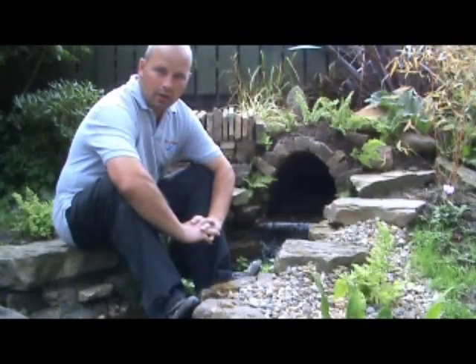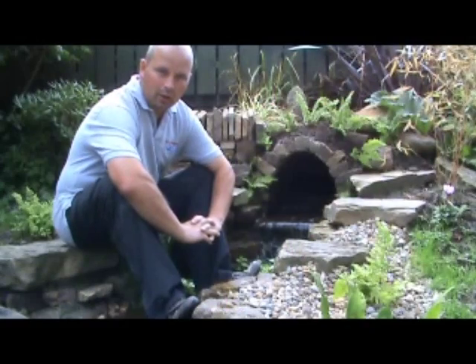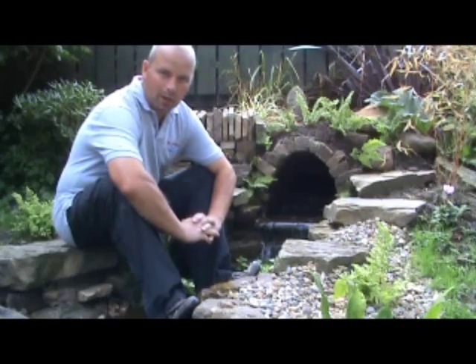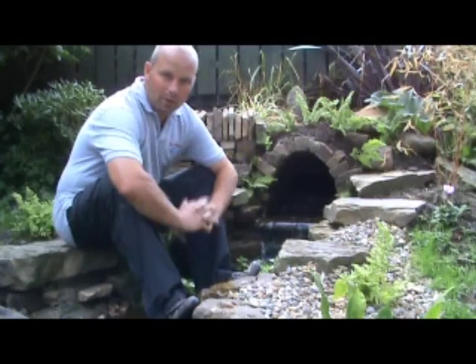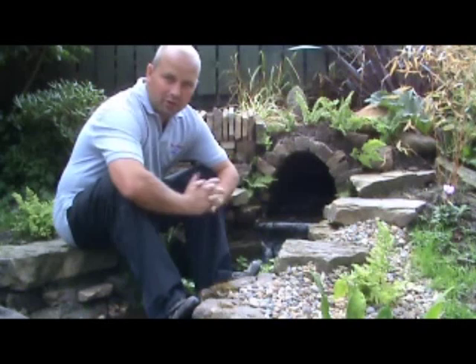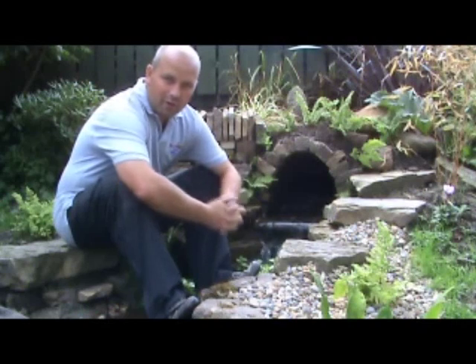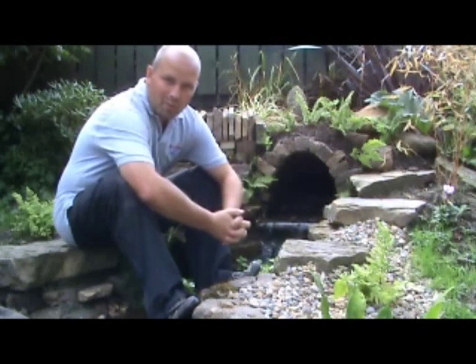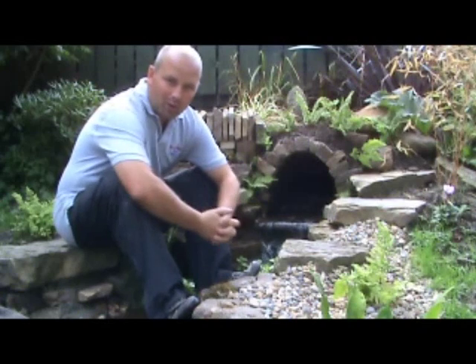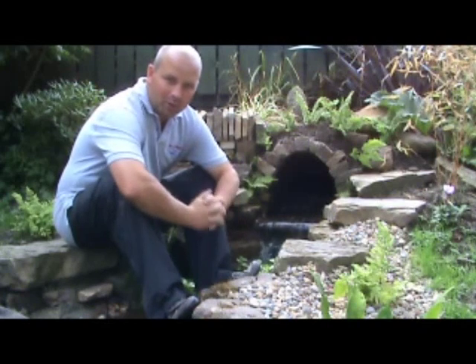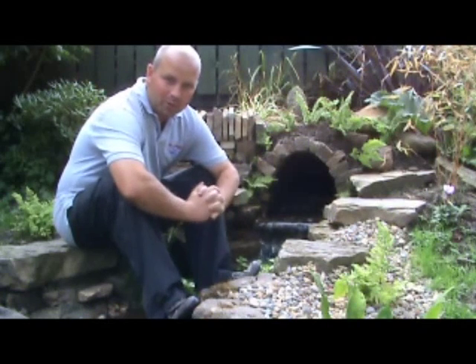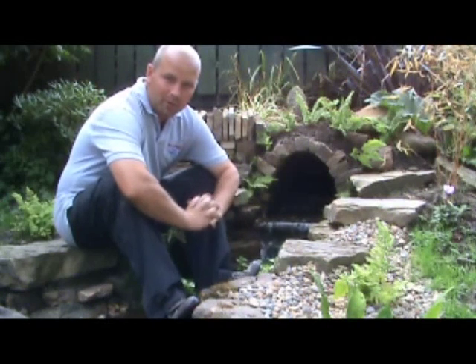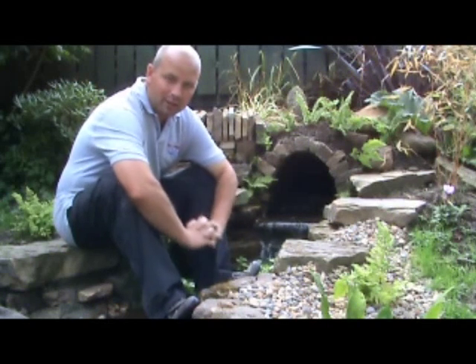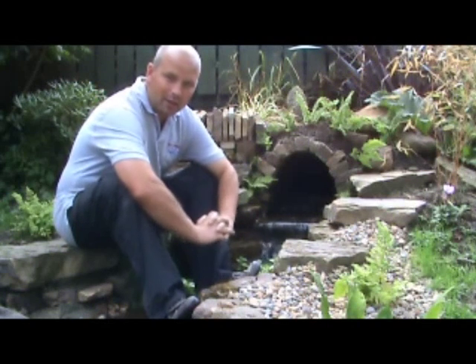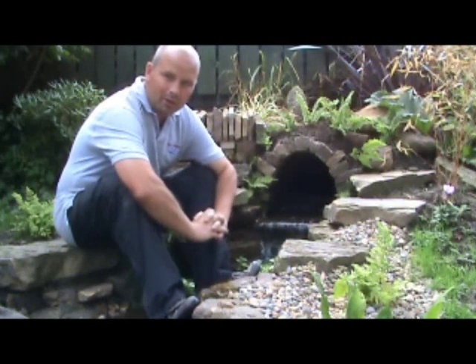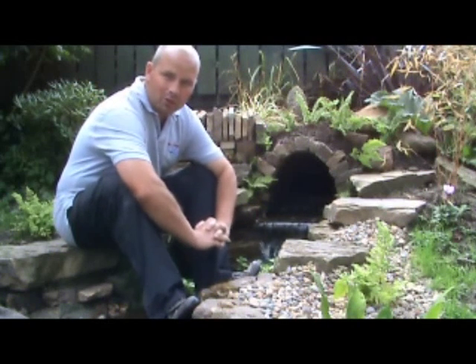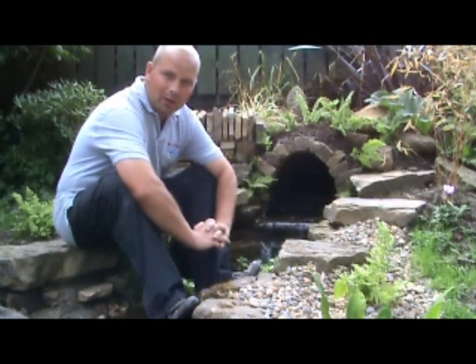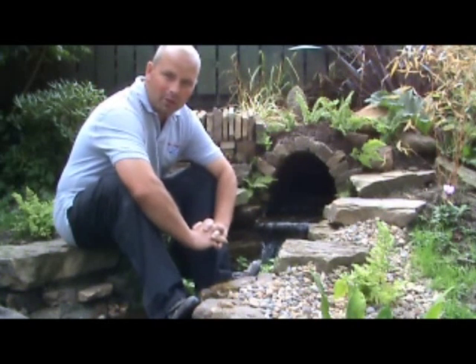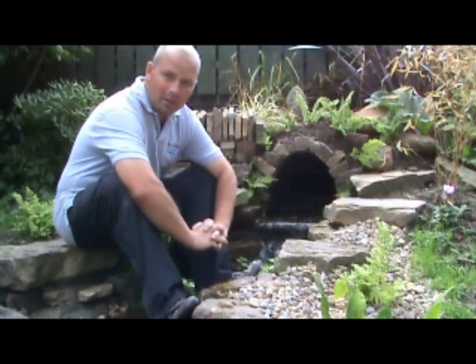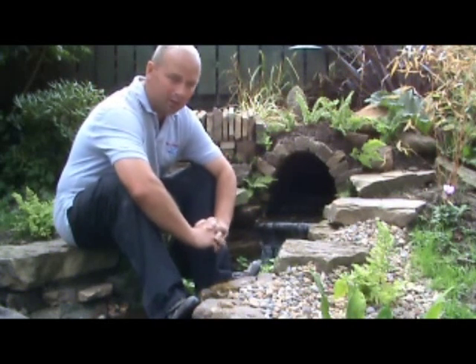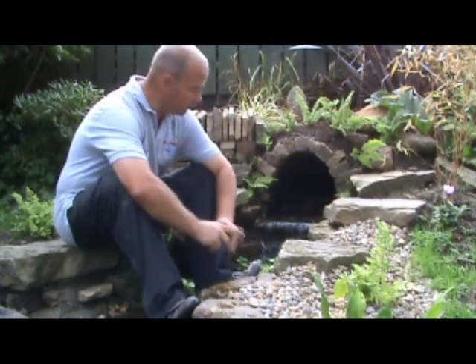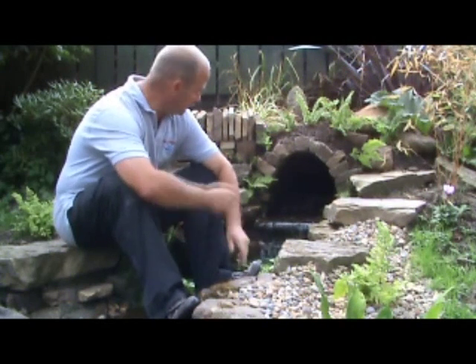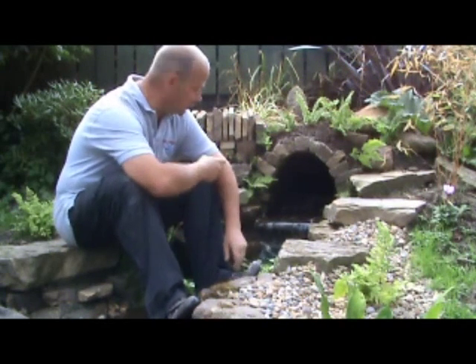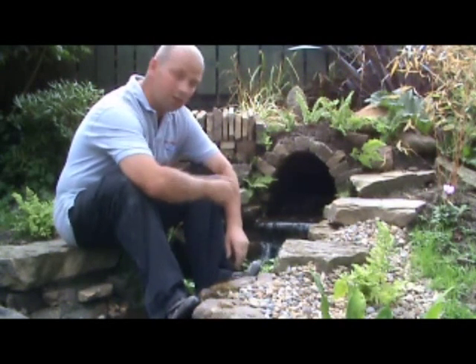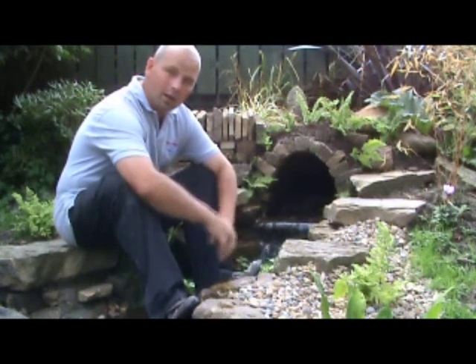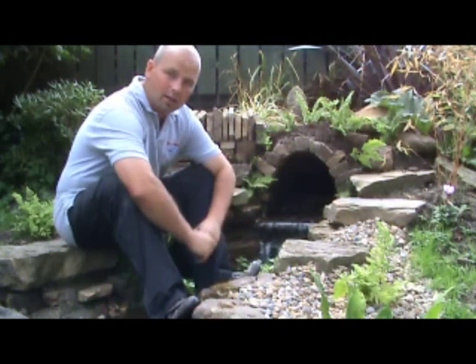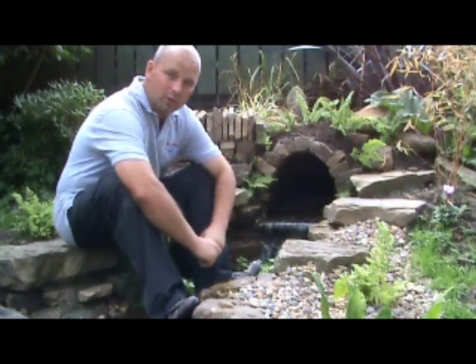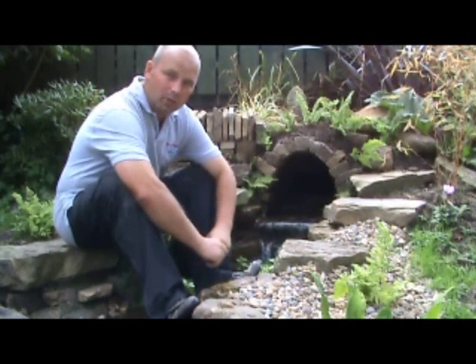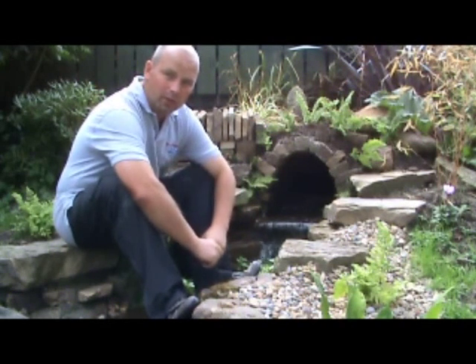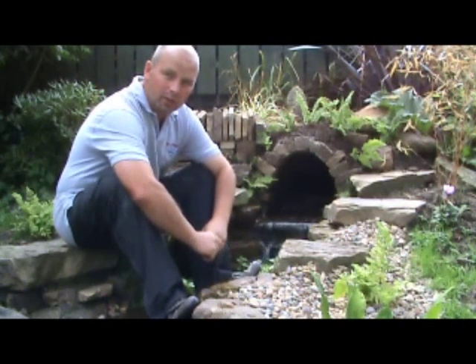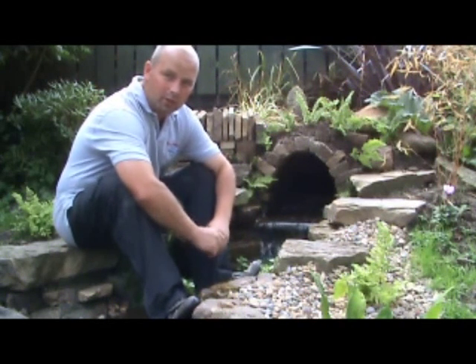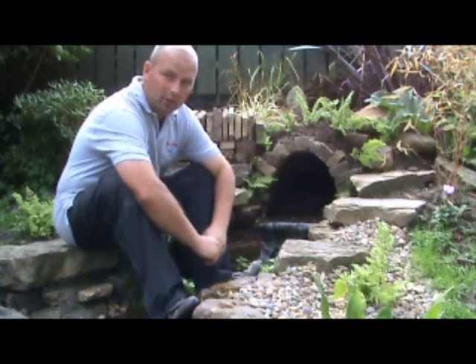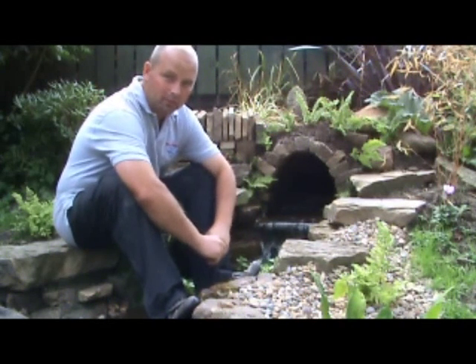Hello, I'm Richard from PondGuru and today I'm going to show you how to make a stone tunnel.